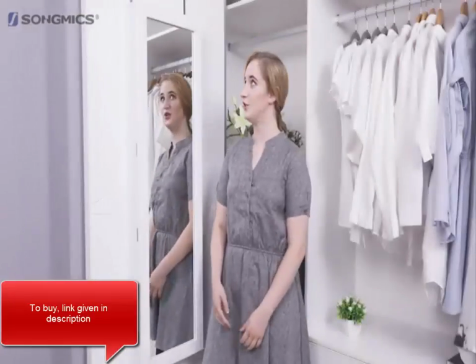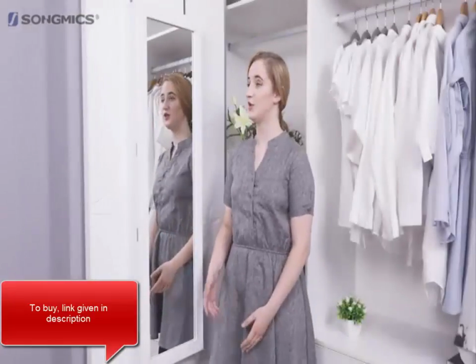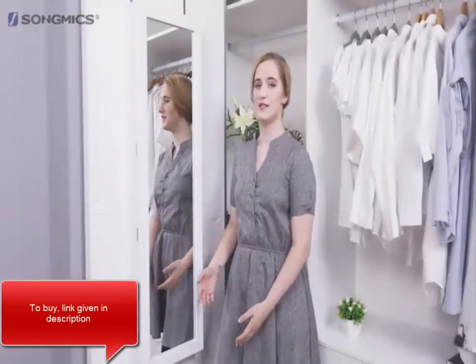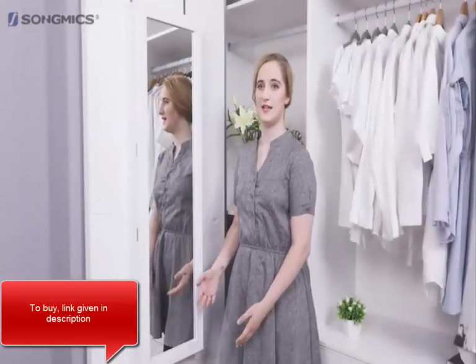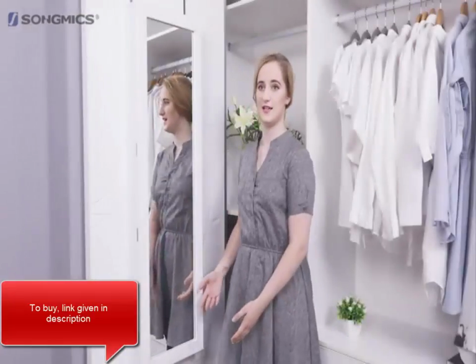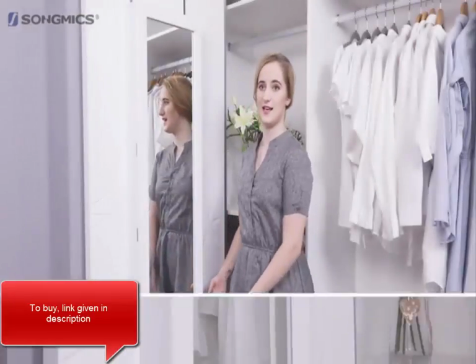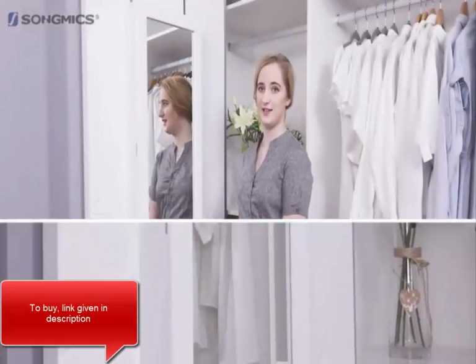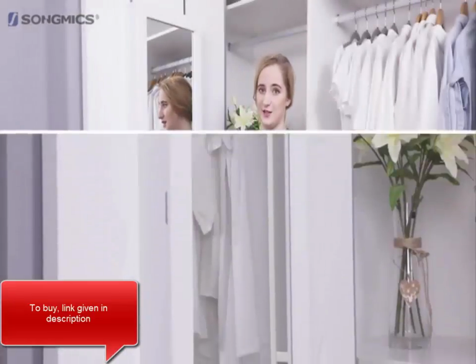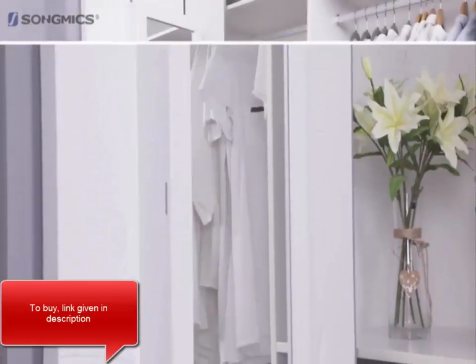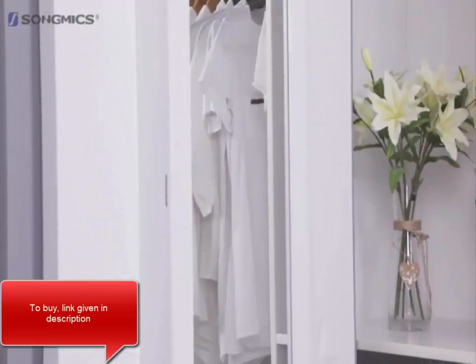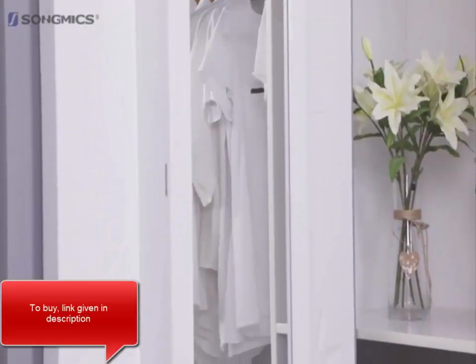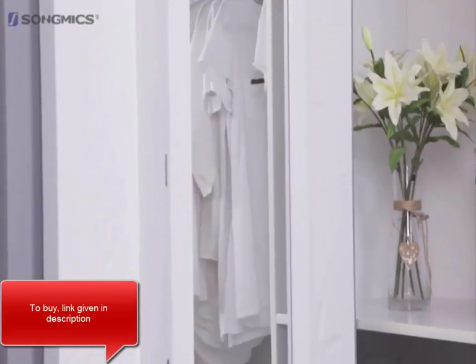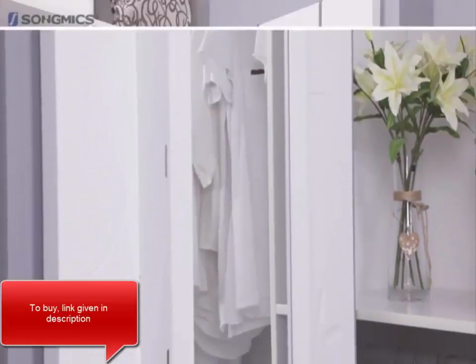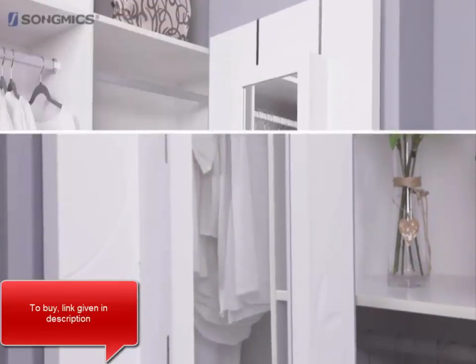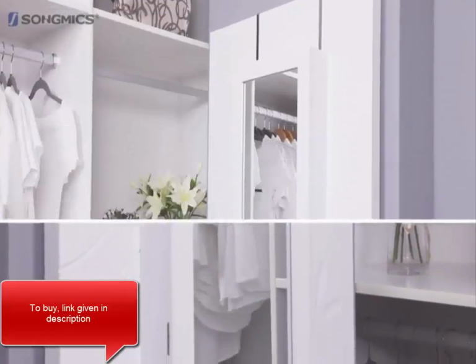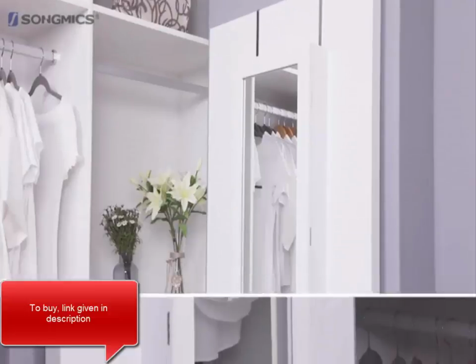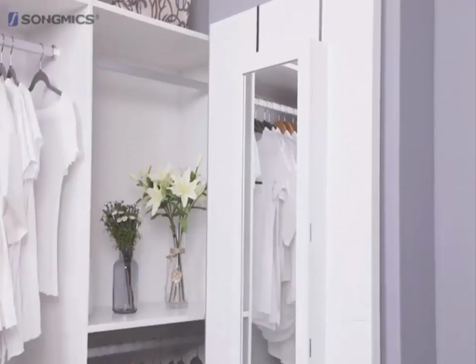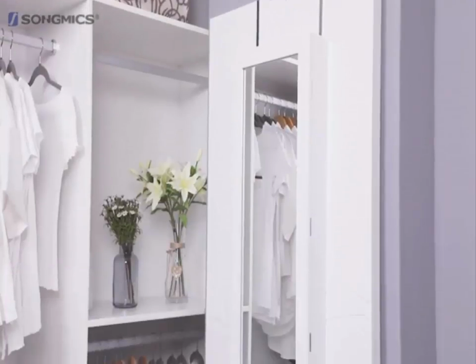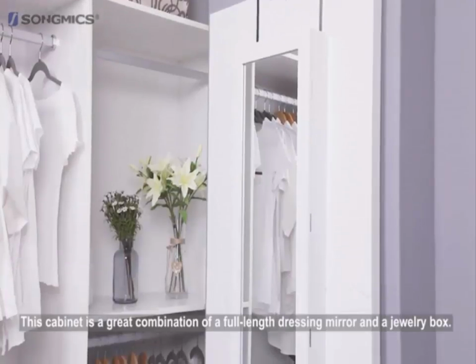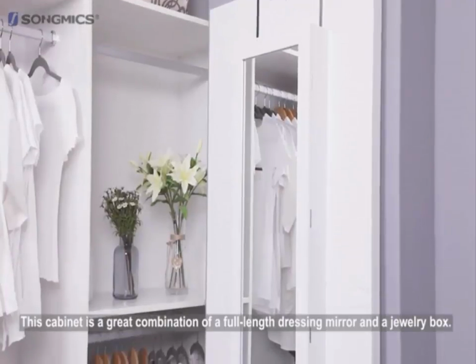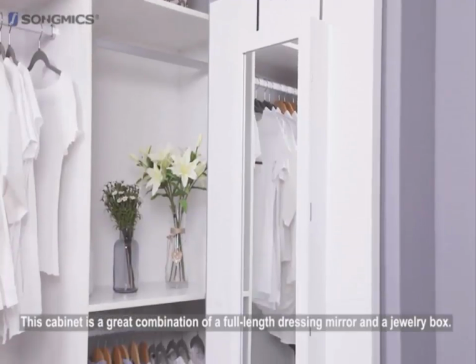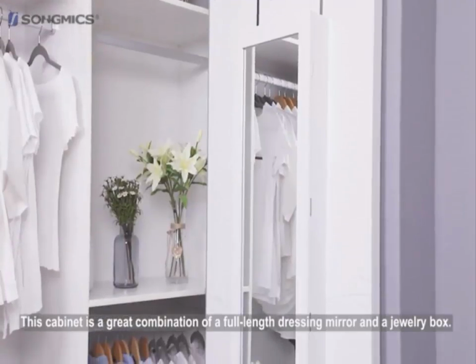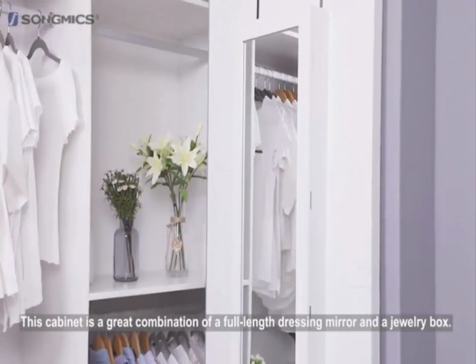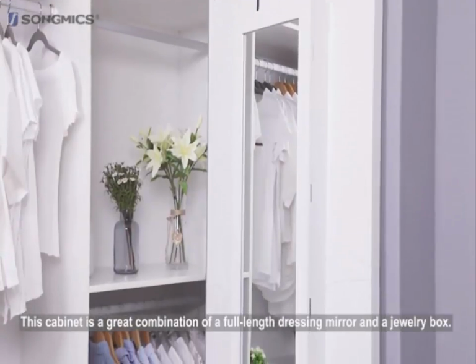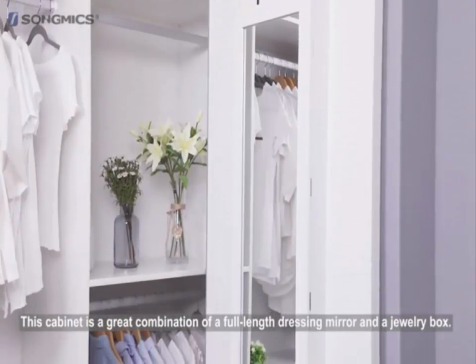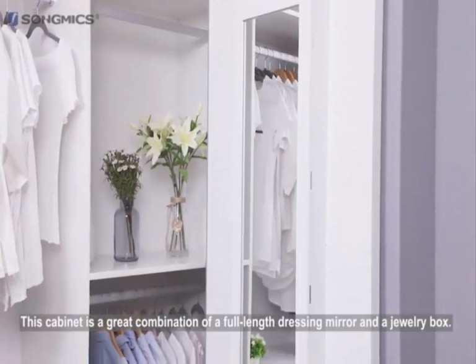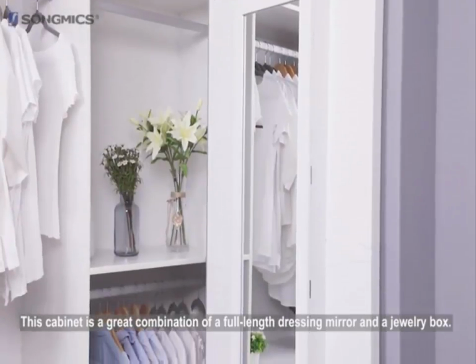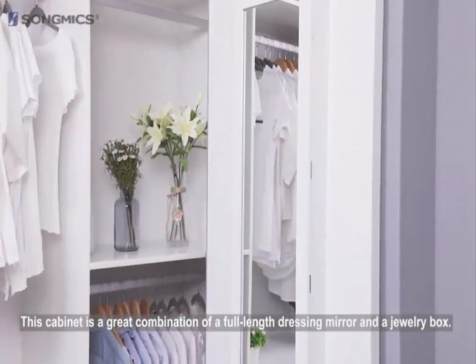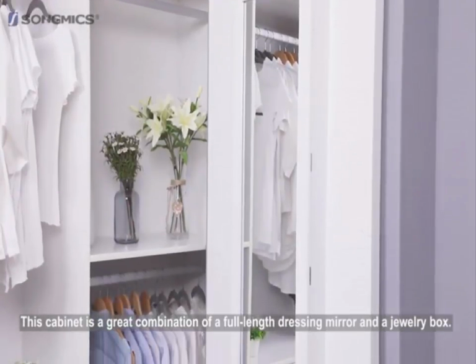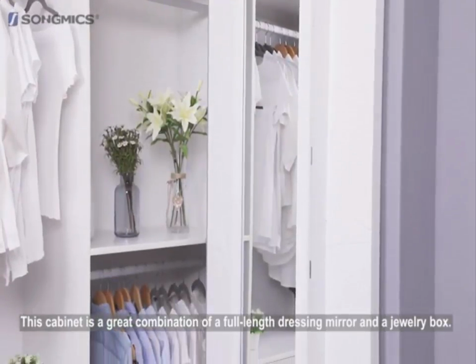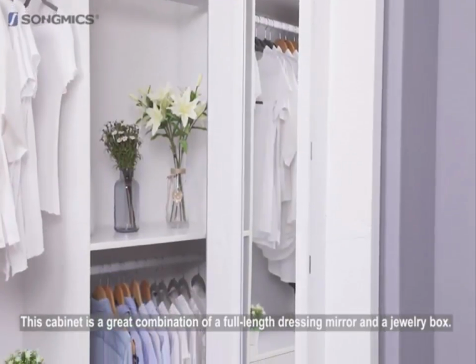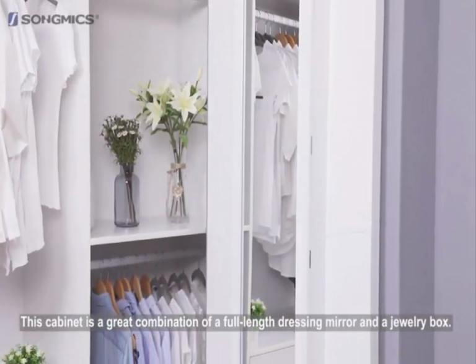You can see its elegant look, the white coating. It combines a full length mirror and a jewellery box into one.